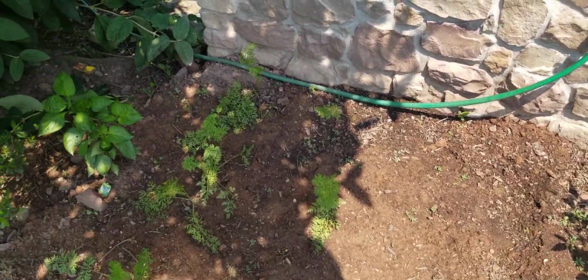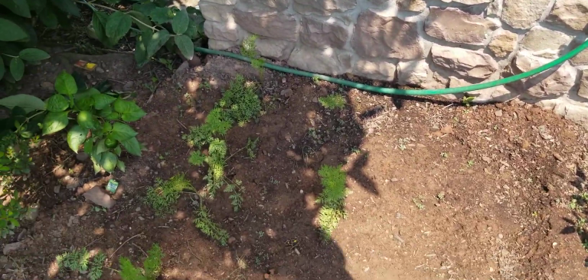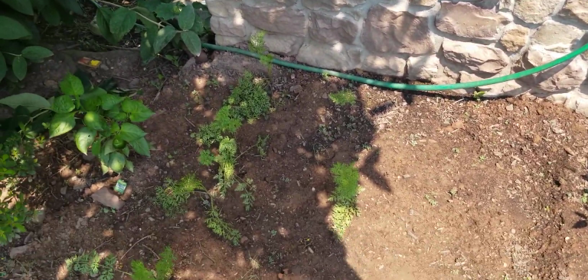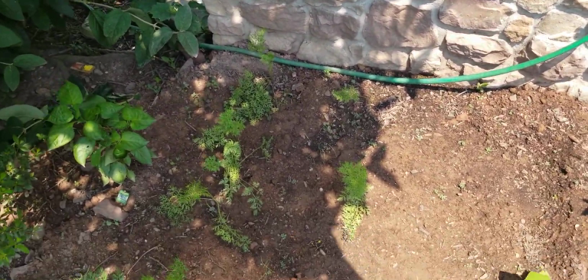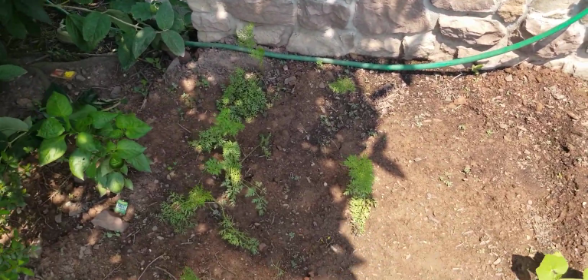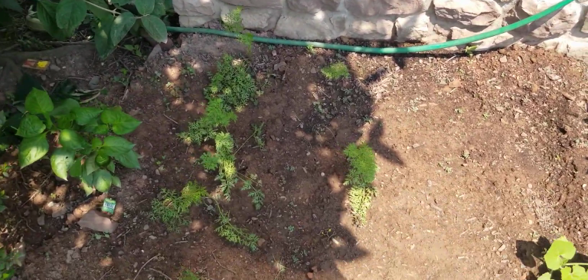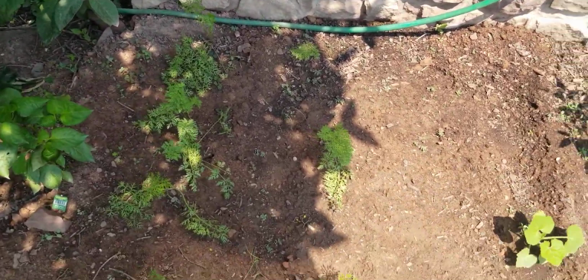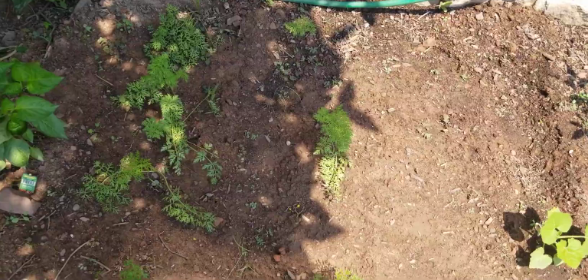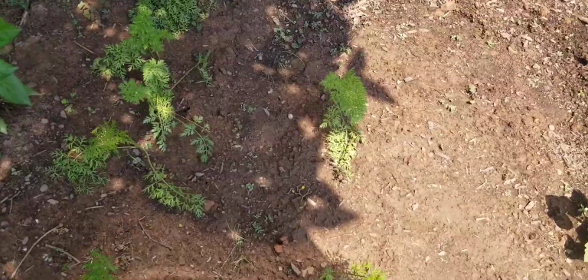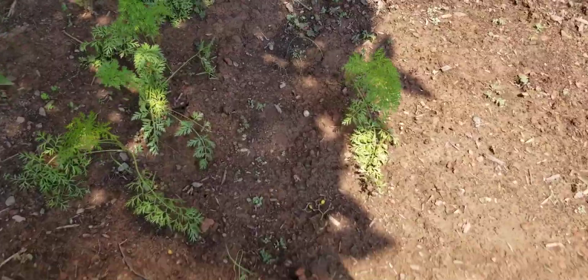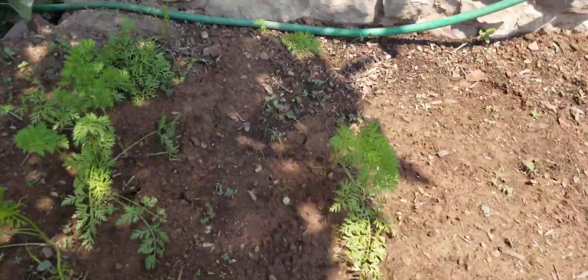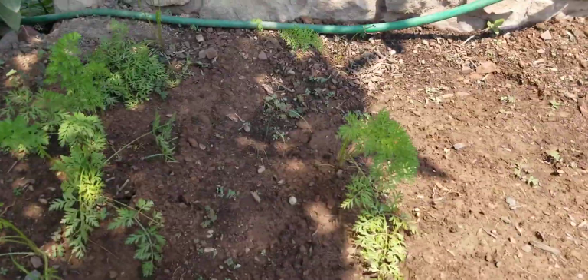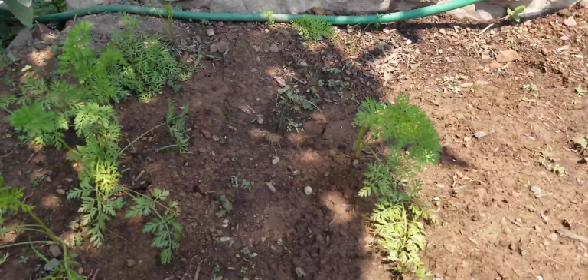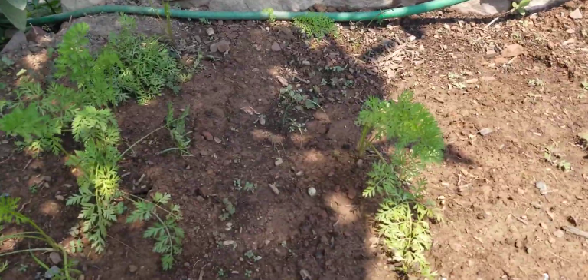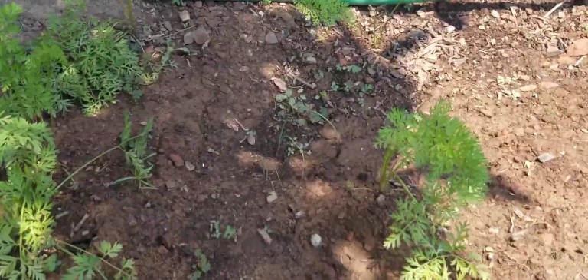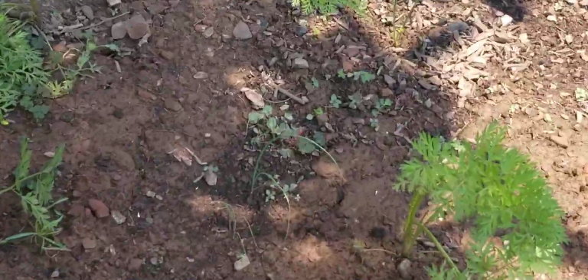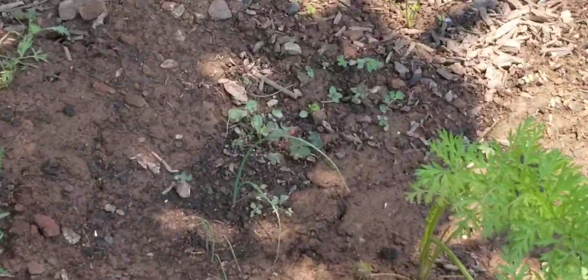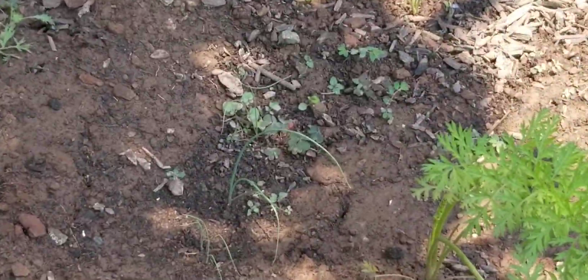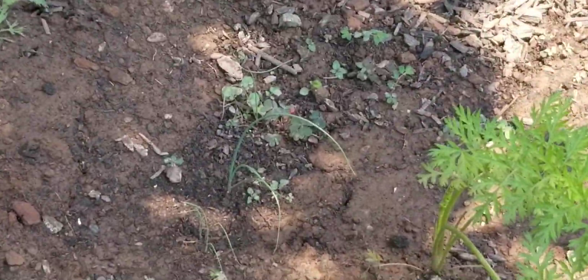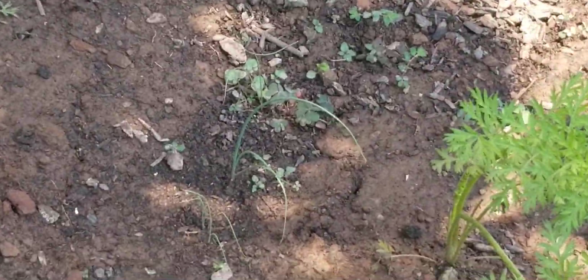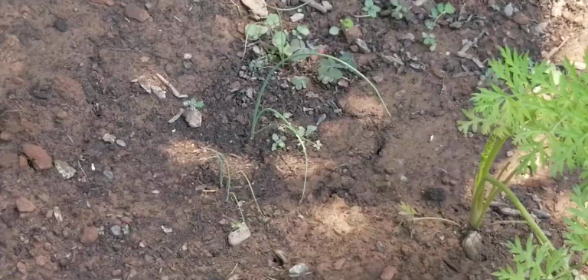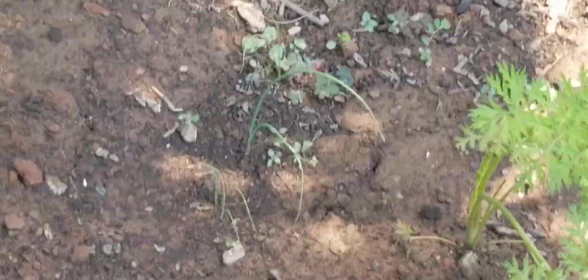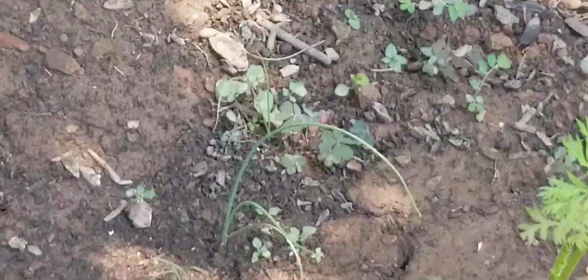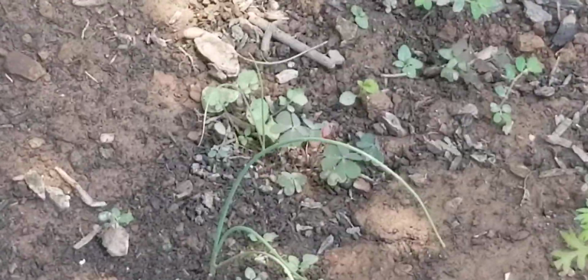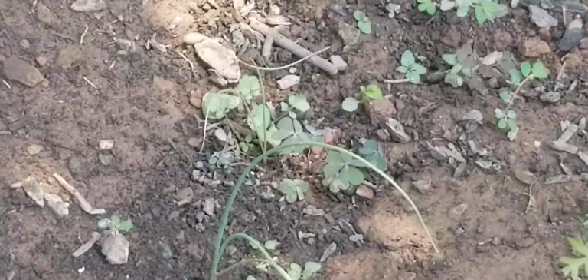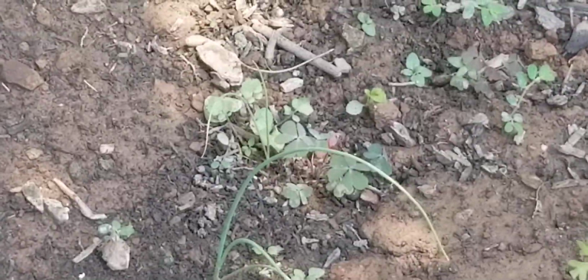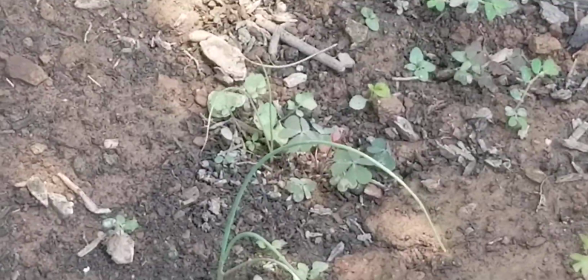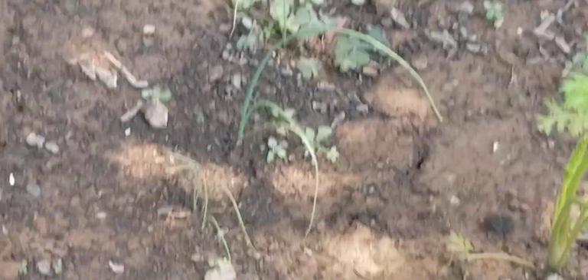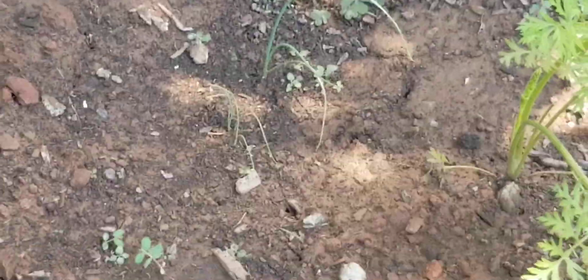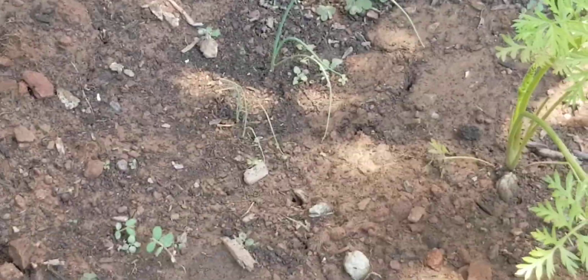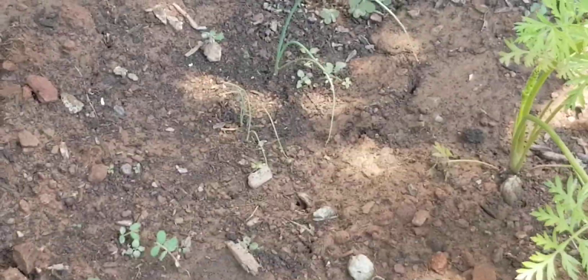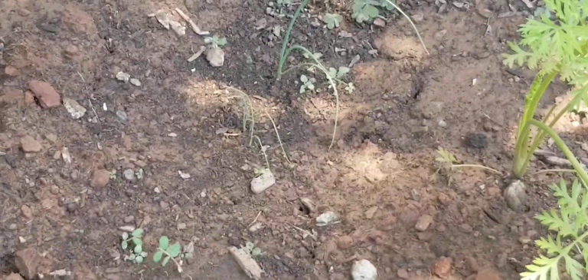Carrots are doing all right, and we can see some onions are starting to come up pretty well.